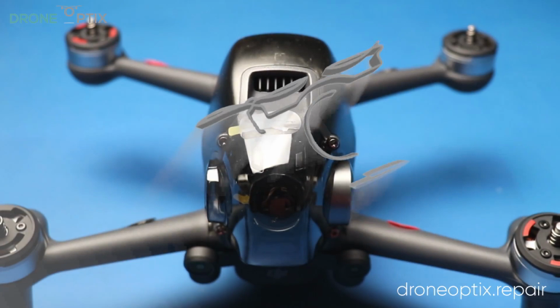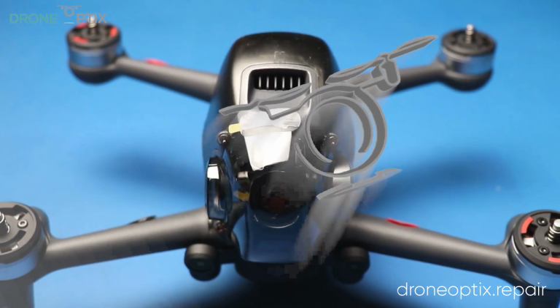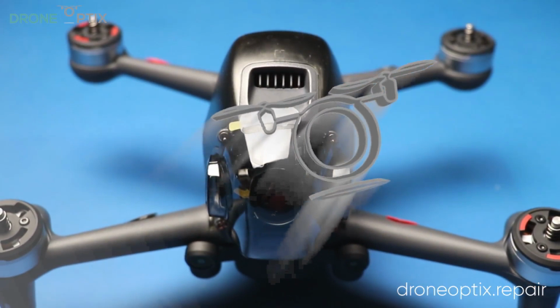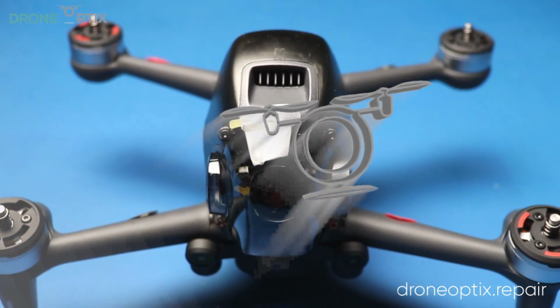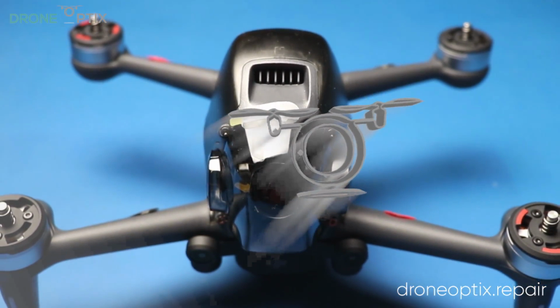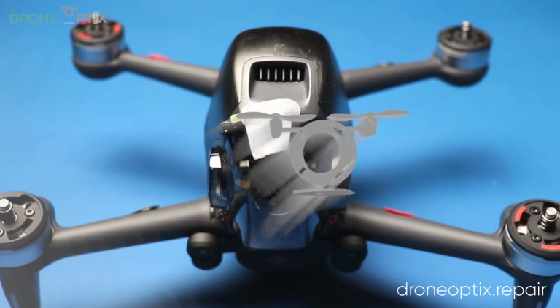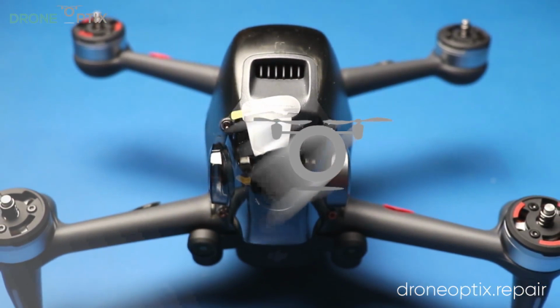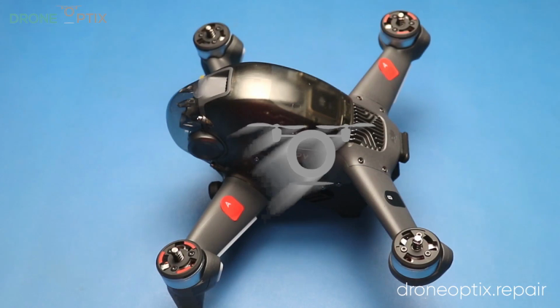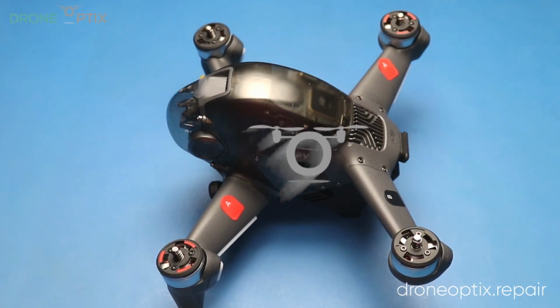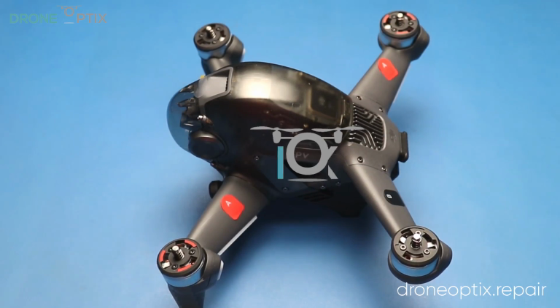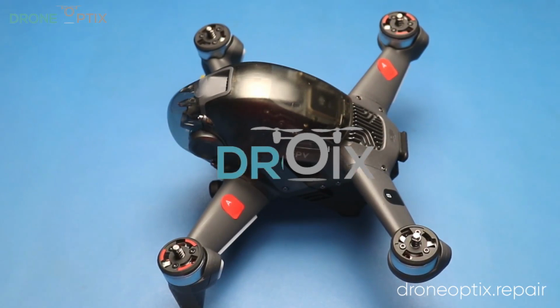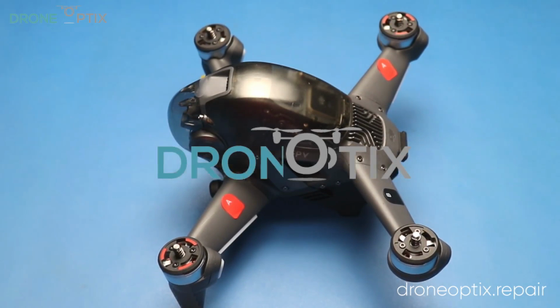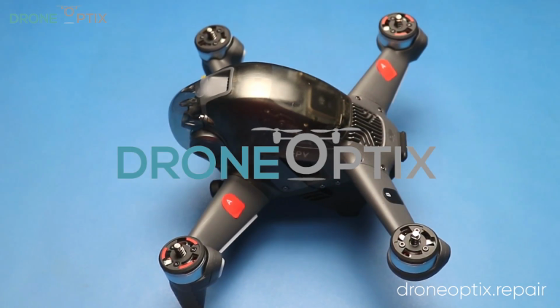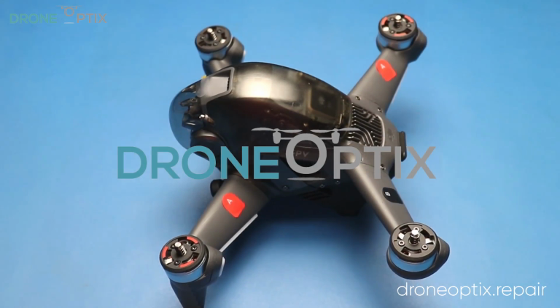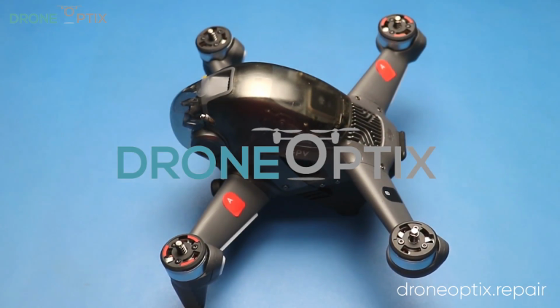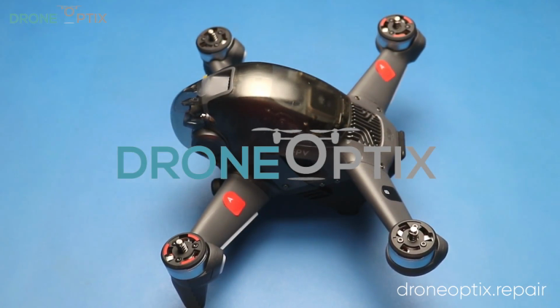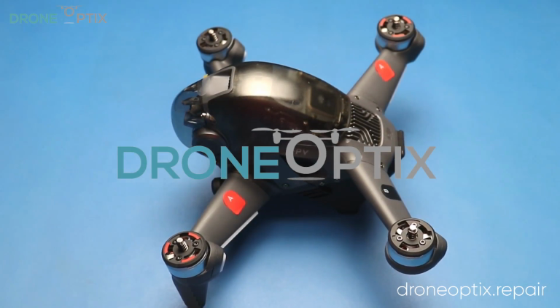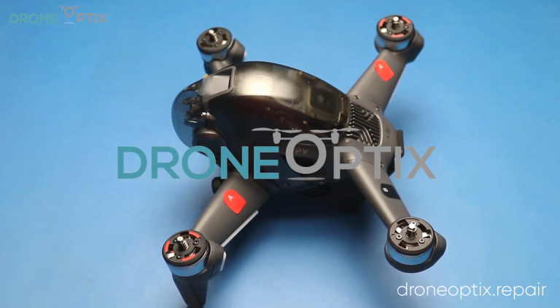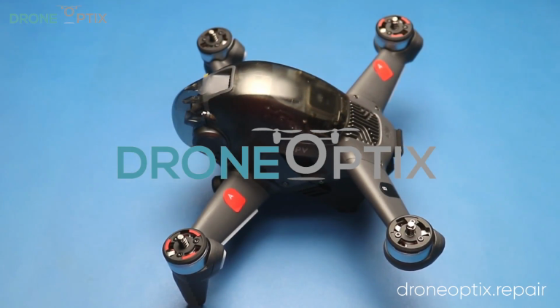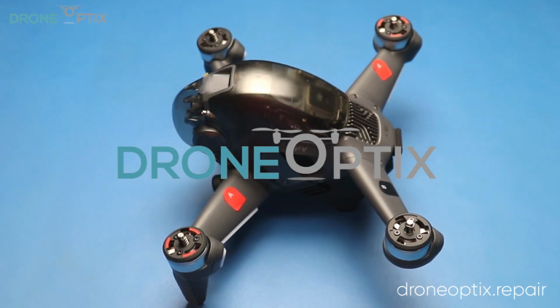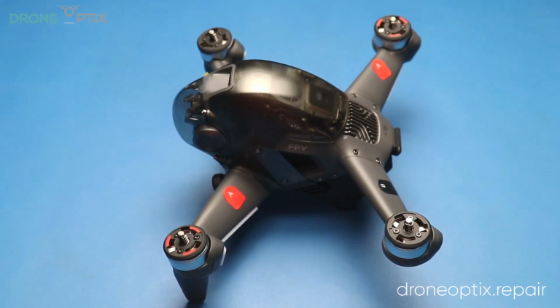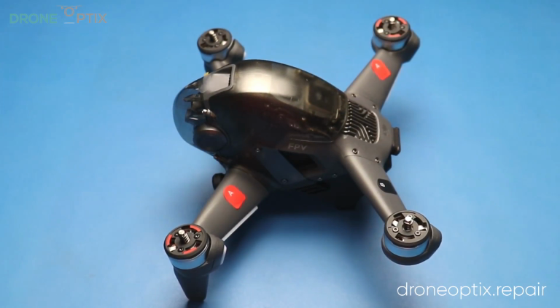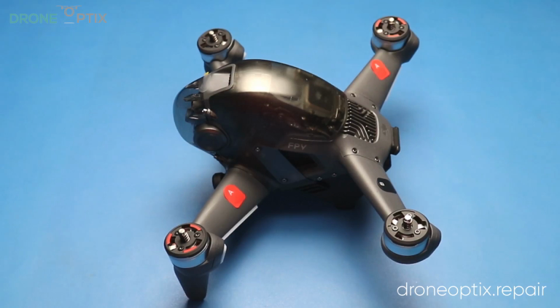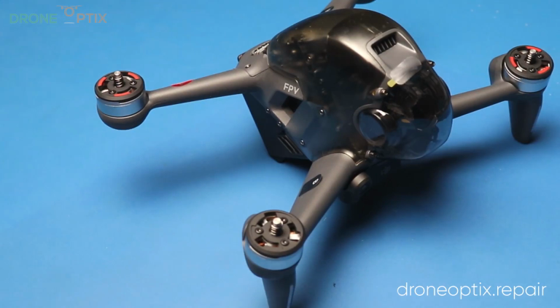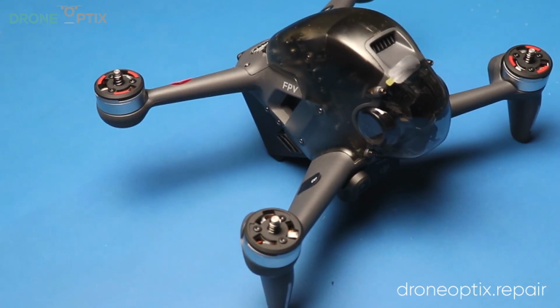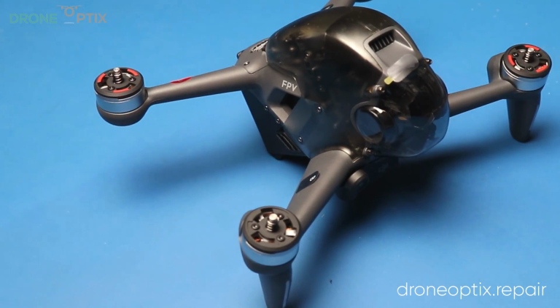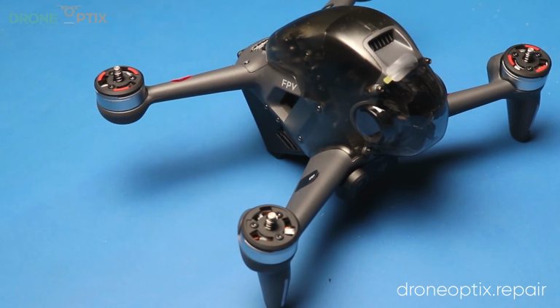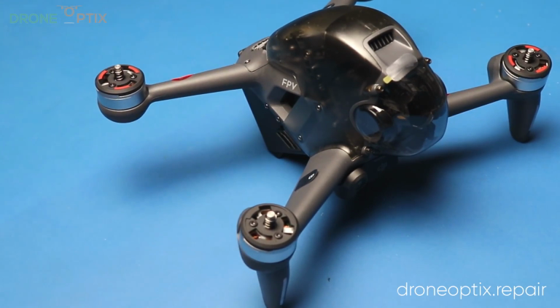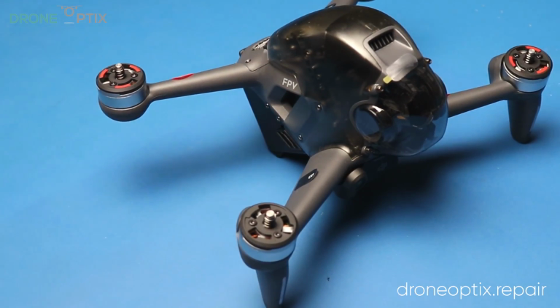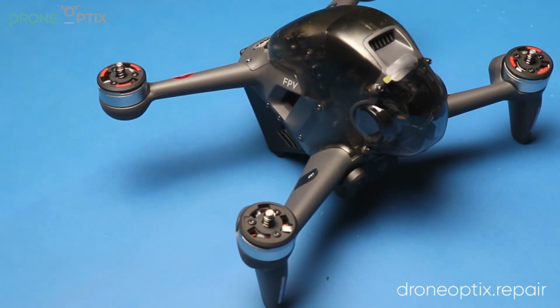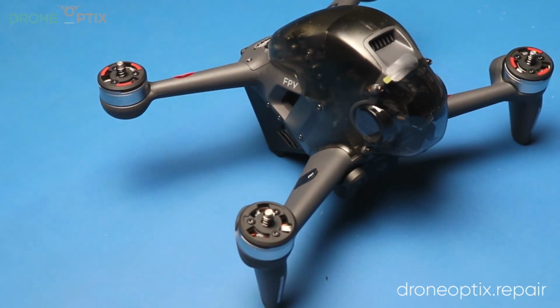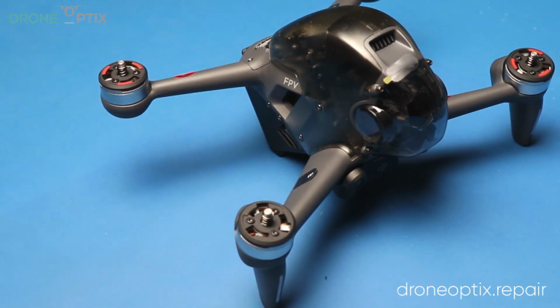Hey guys, Darius from DroneOpticsParse here, bringing you a teardown video of the brand new DJI FPV drone.